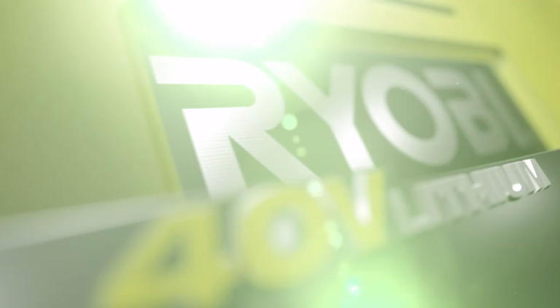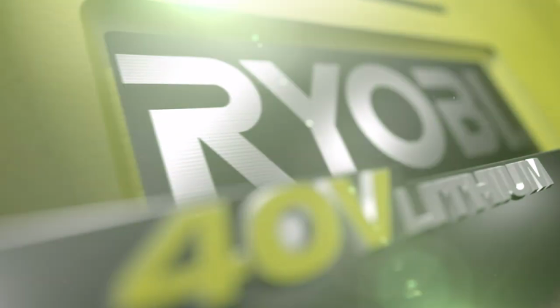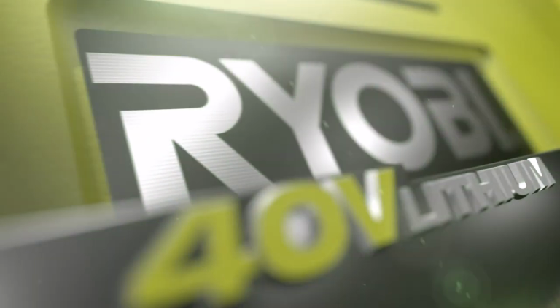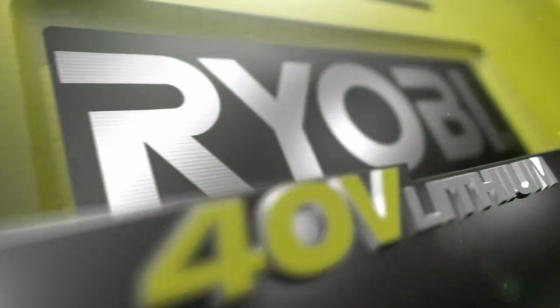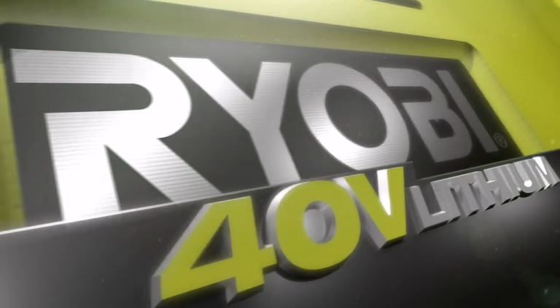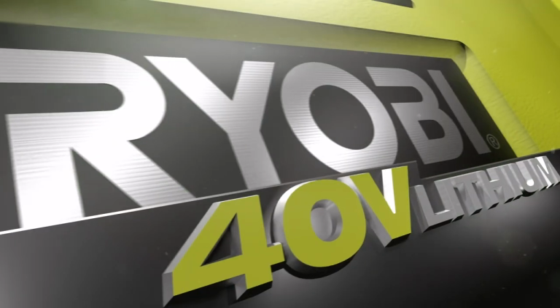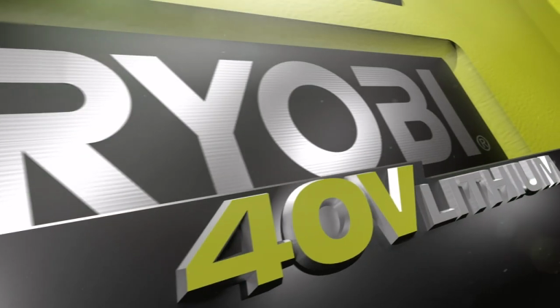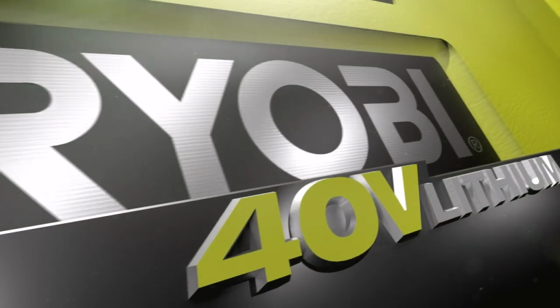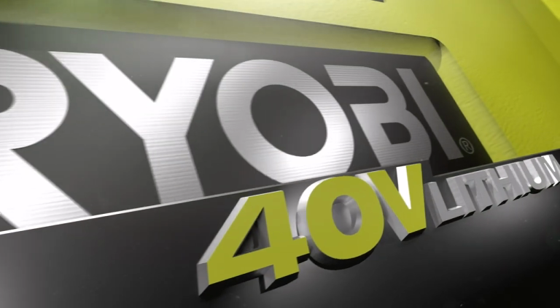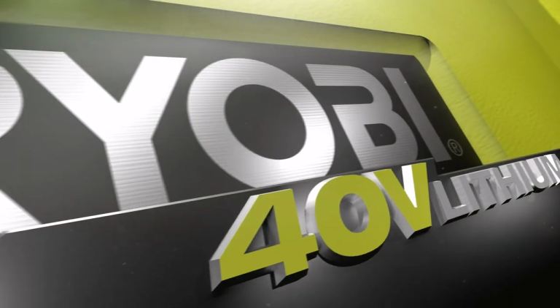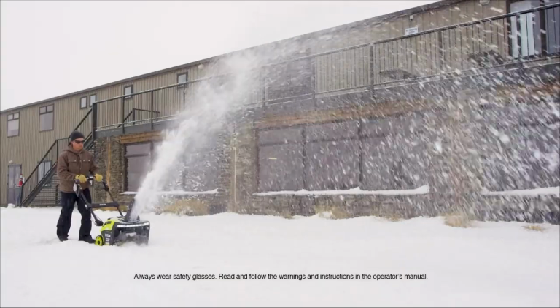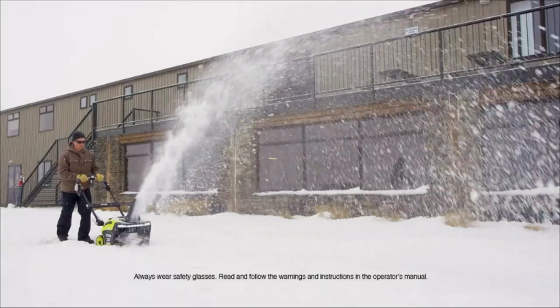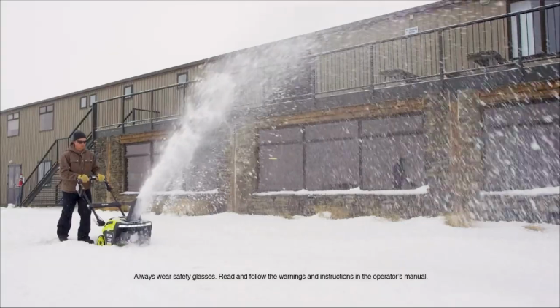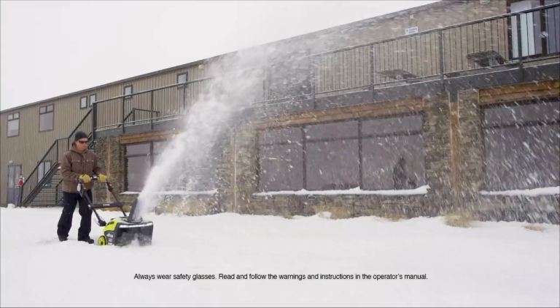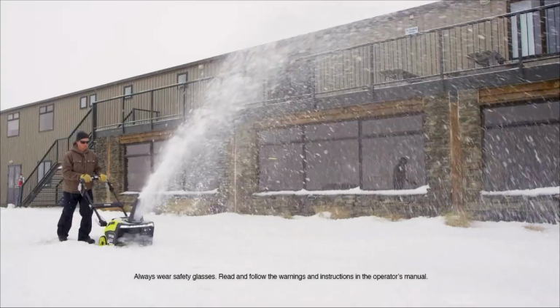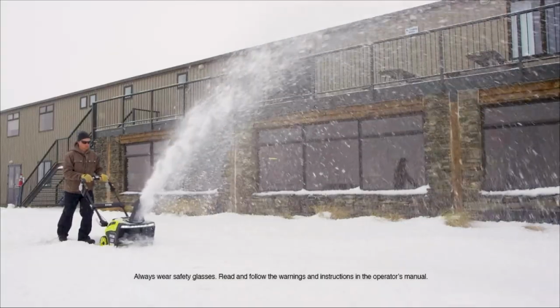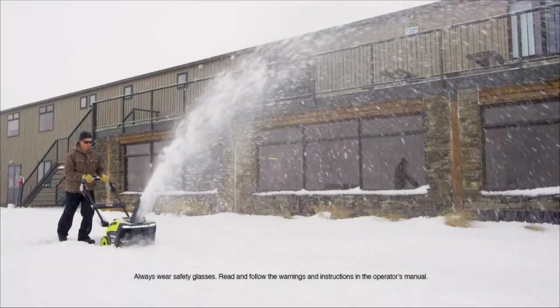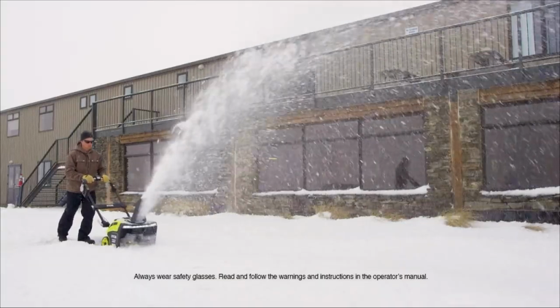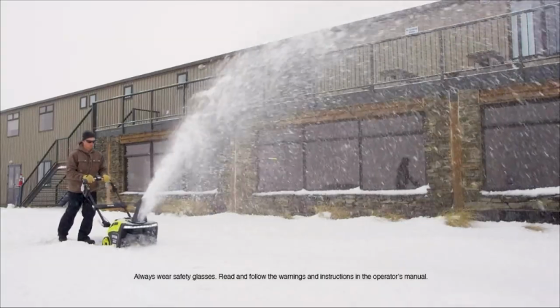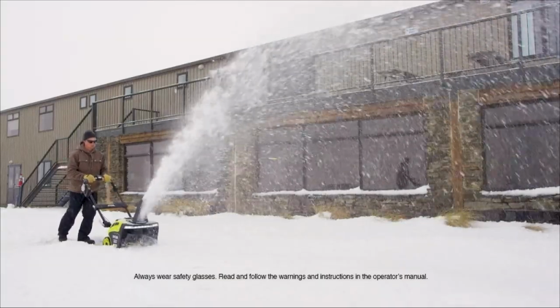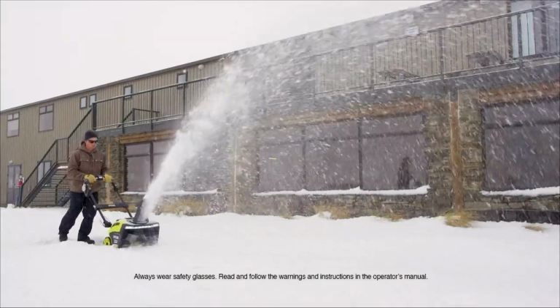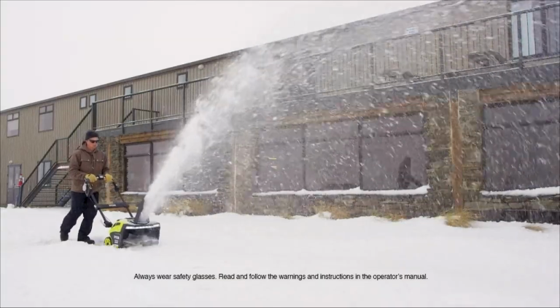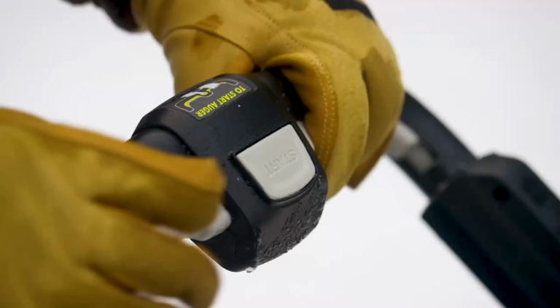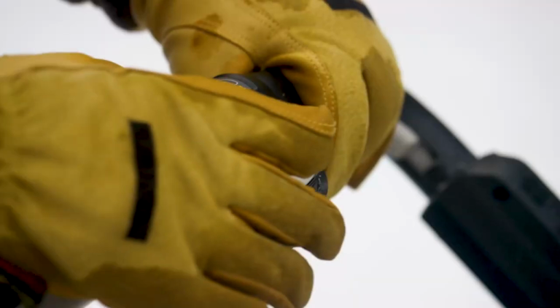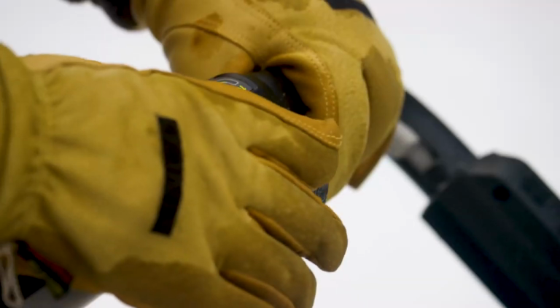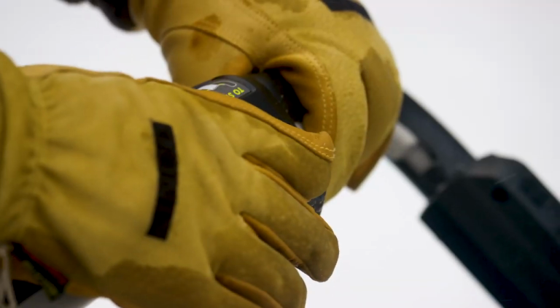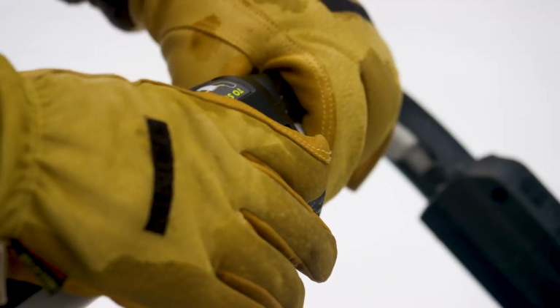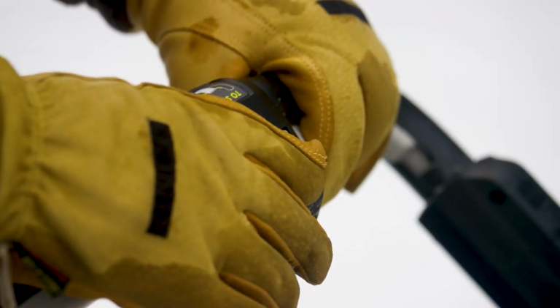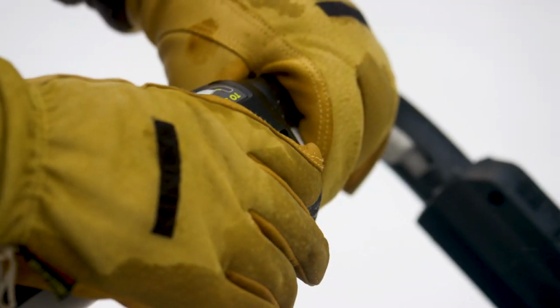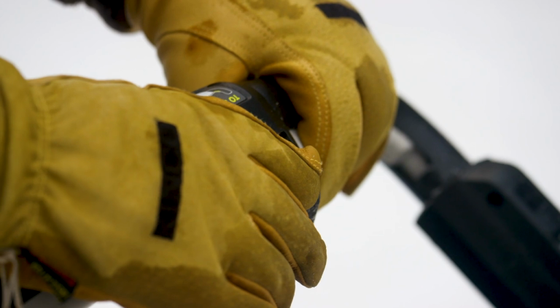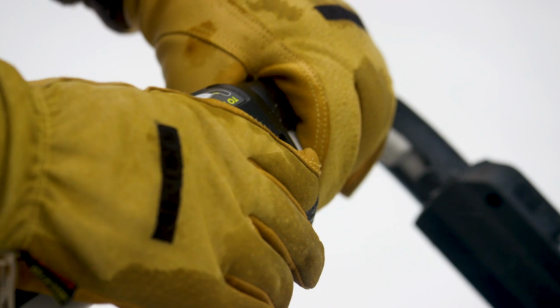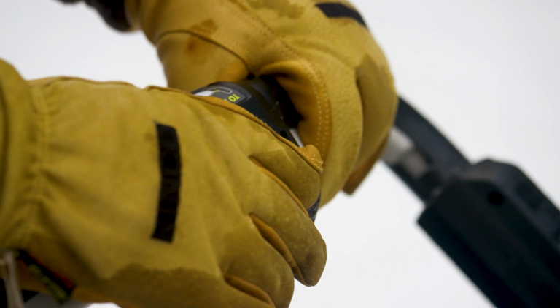The Ryobi 40-volt 21-inch Snowblower. Get started fast with just the push of a button.